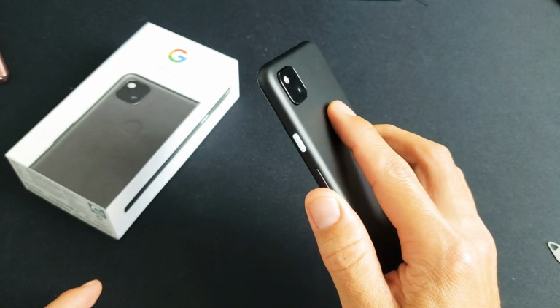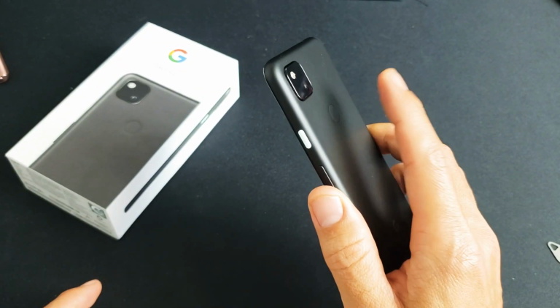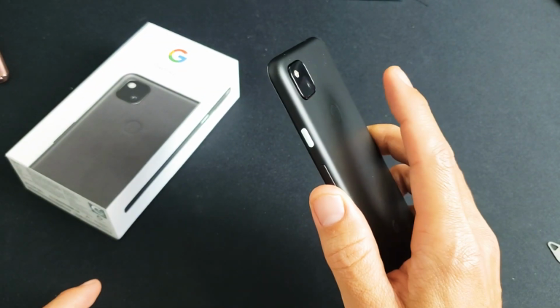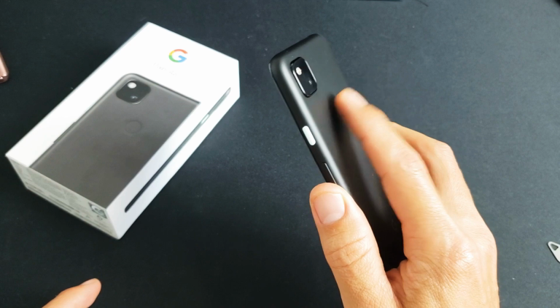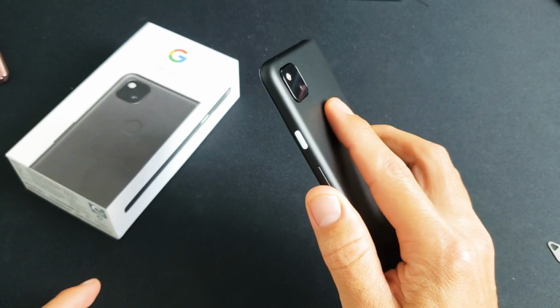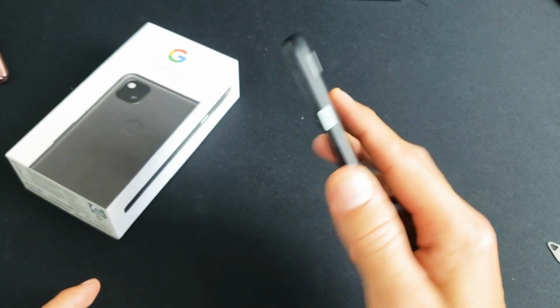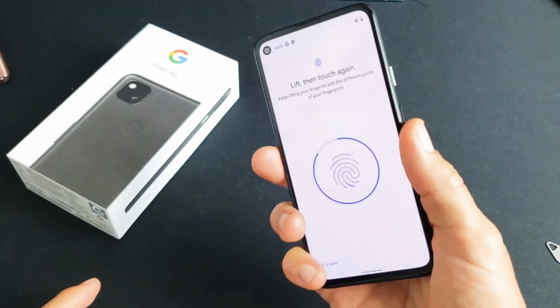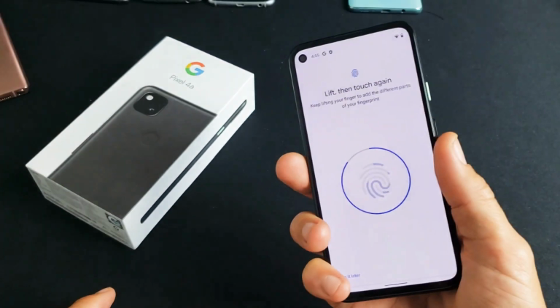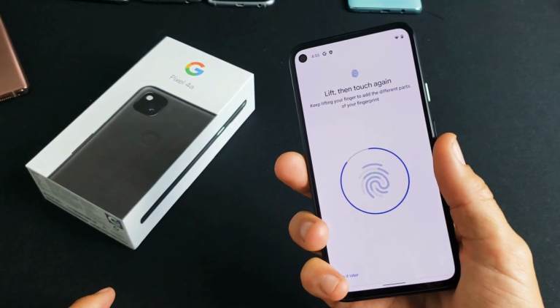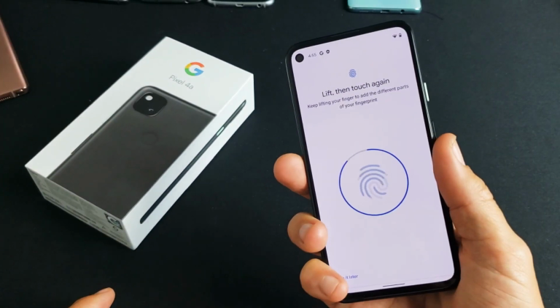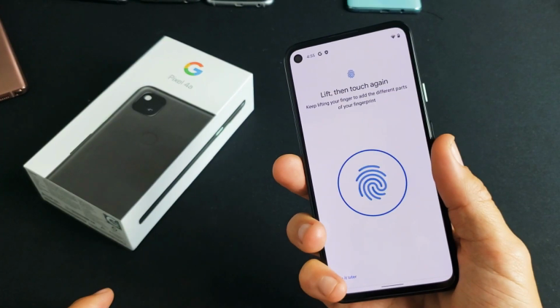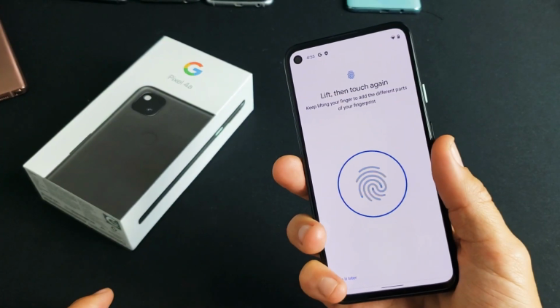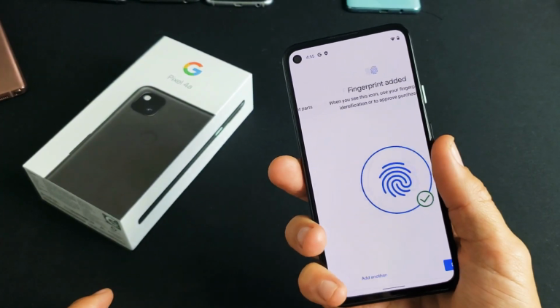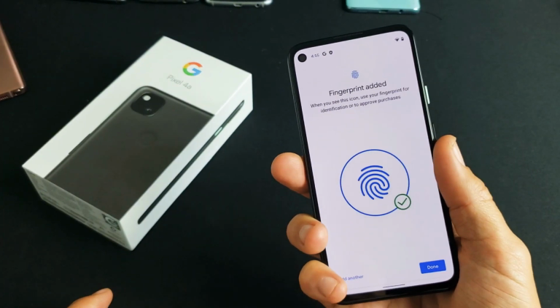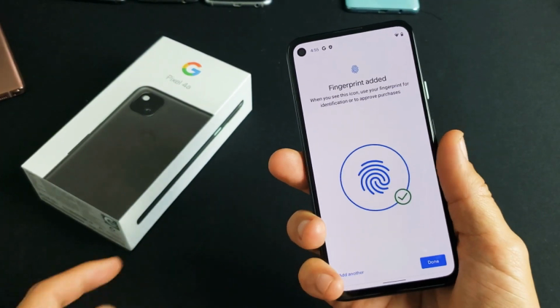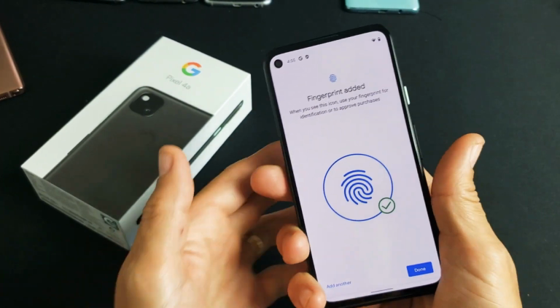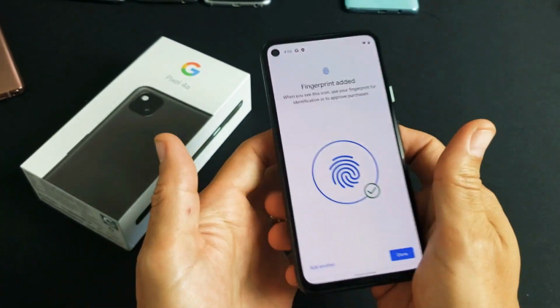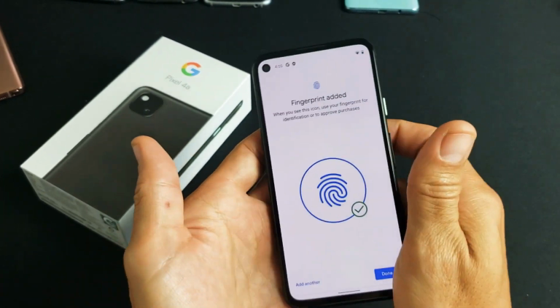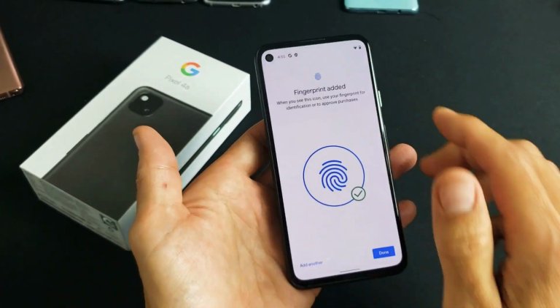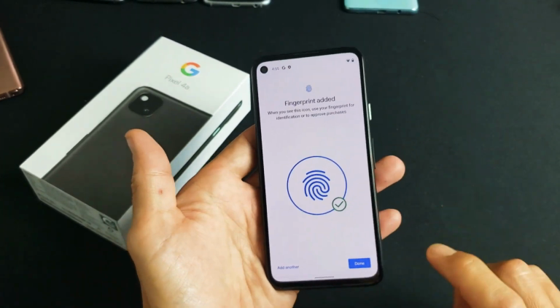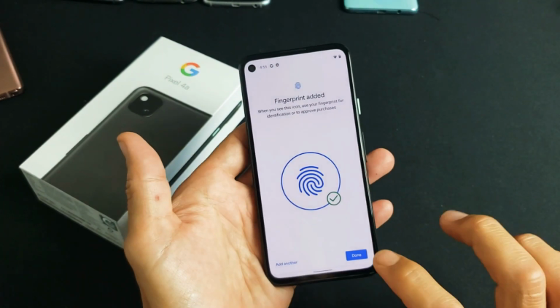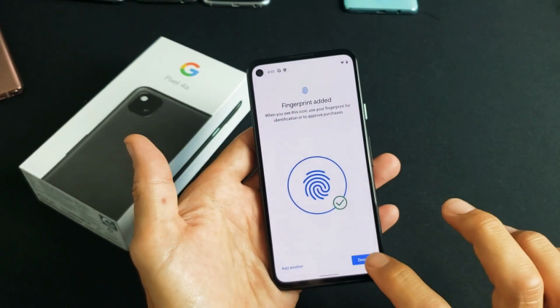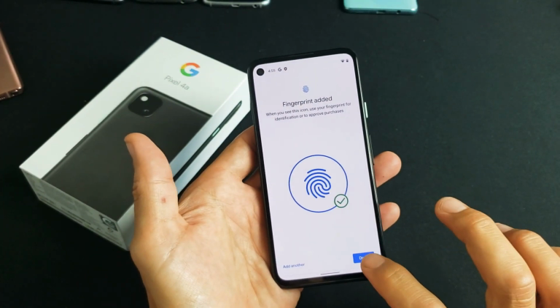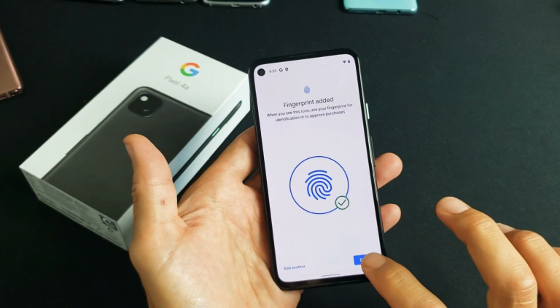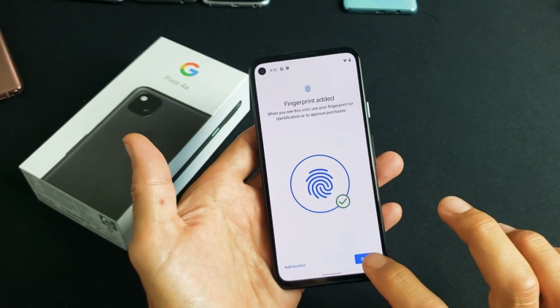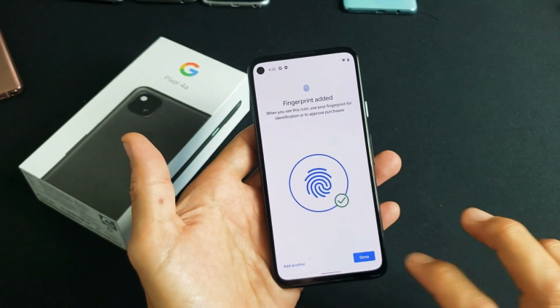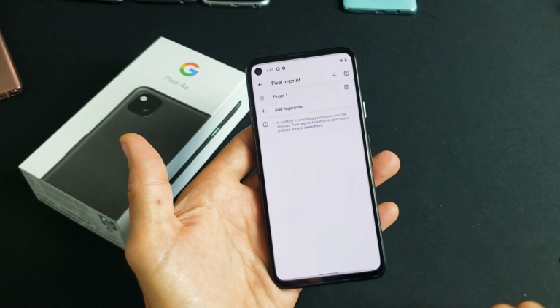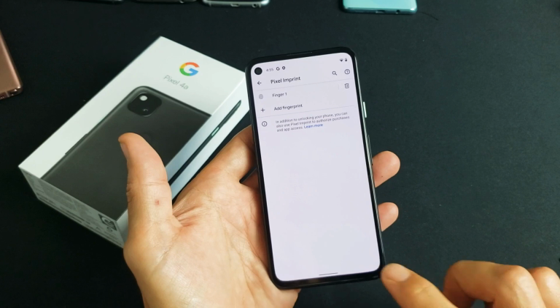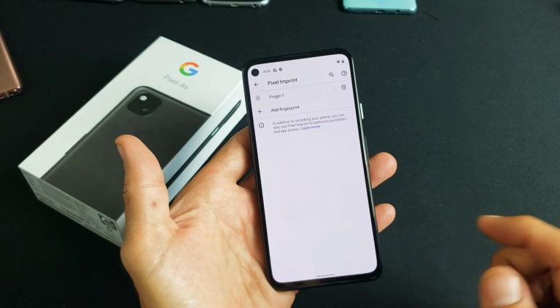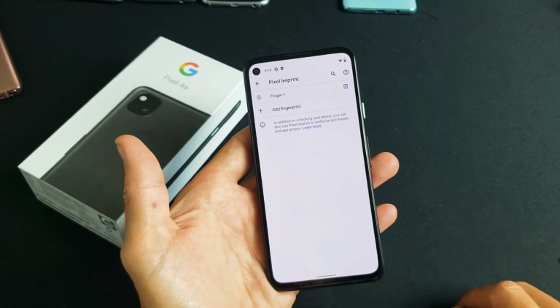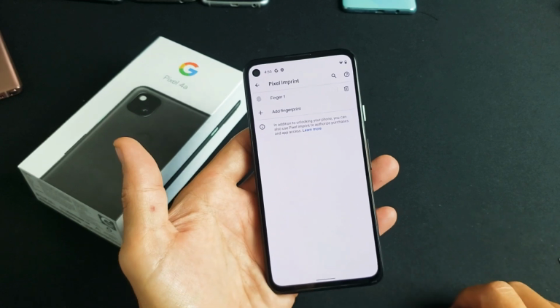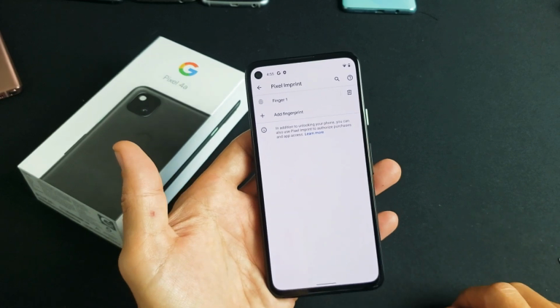It vibrates — let go, vibrates — let go, vibrates — let go. And we're done. Go ahead and tap on done right there.